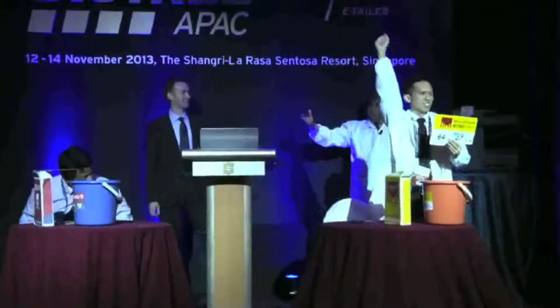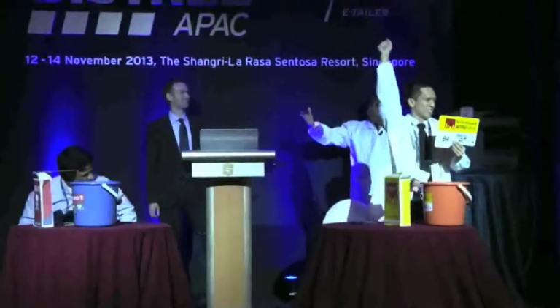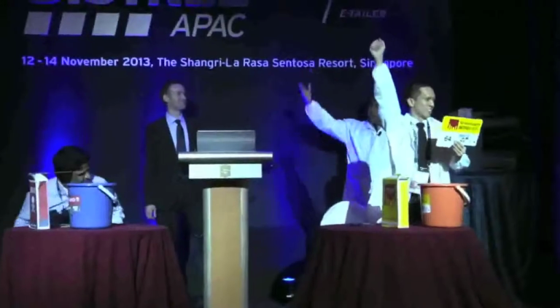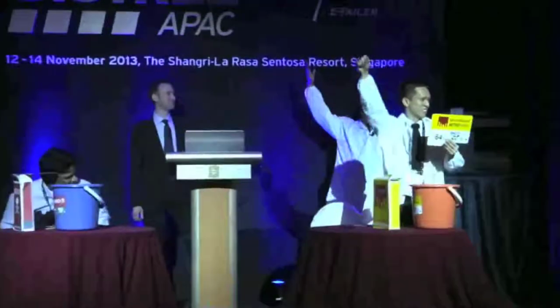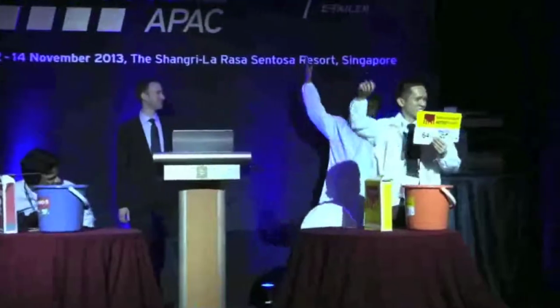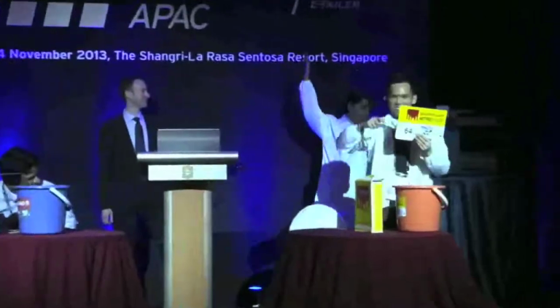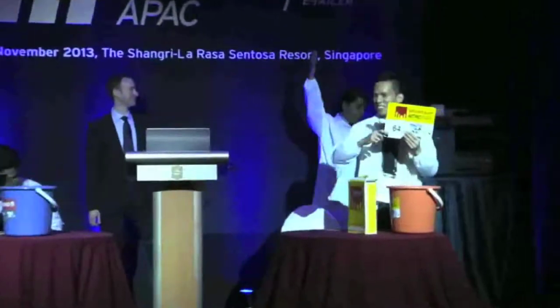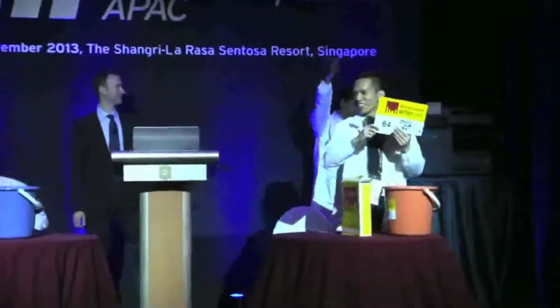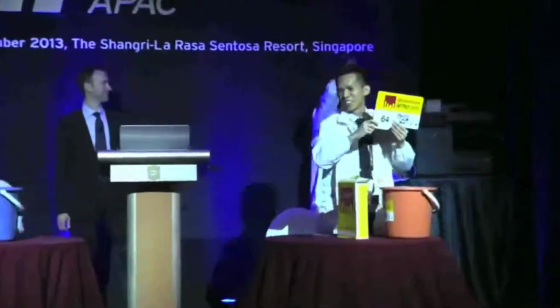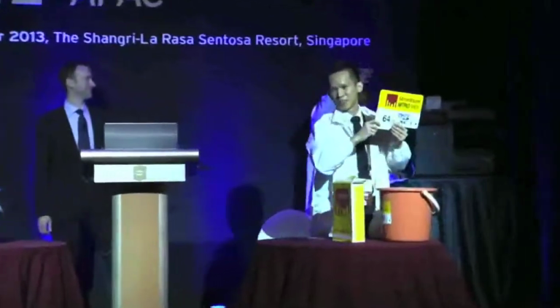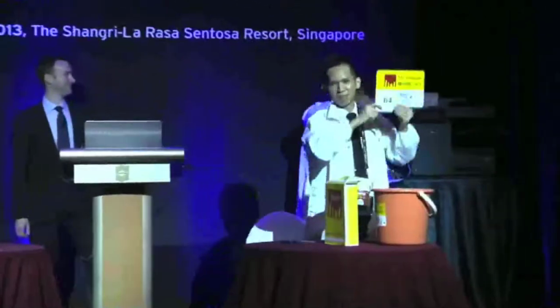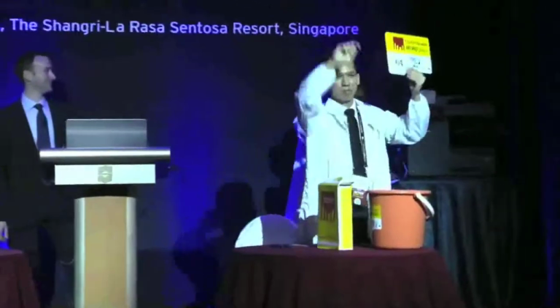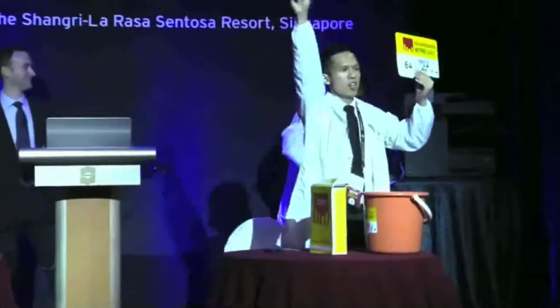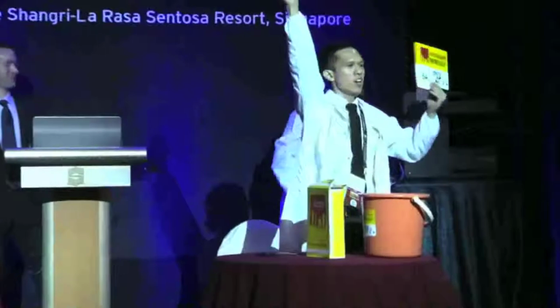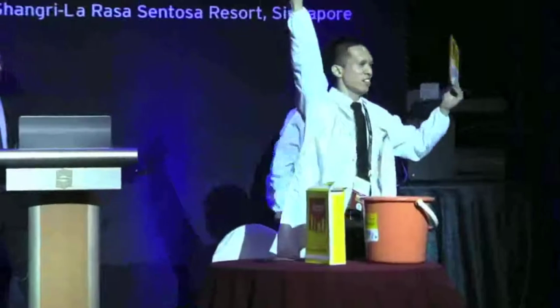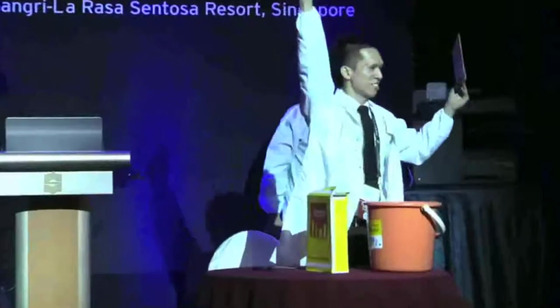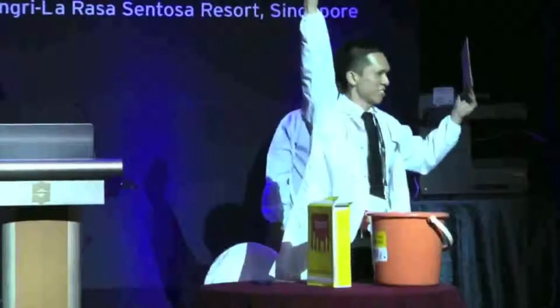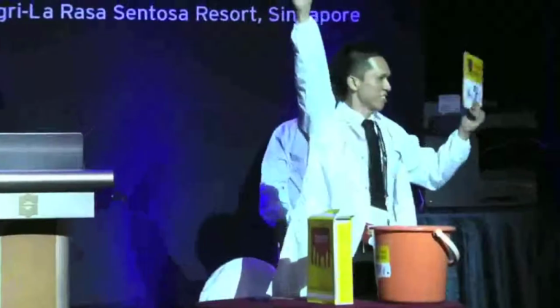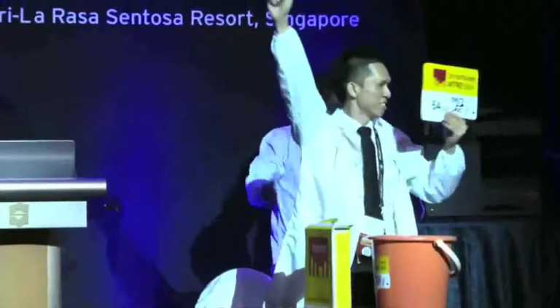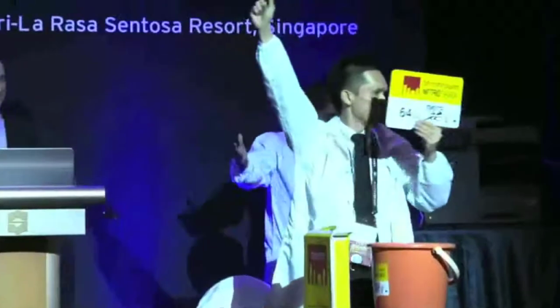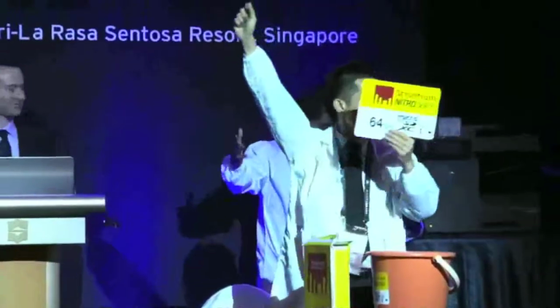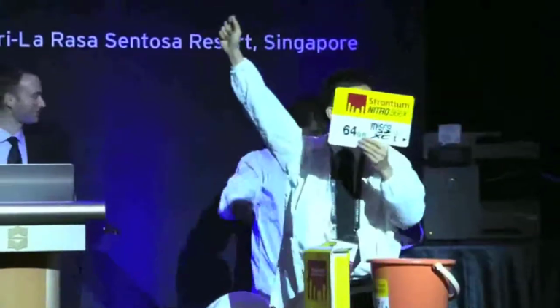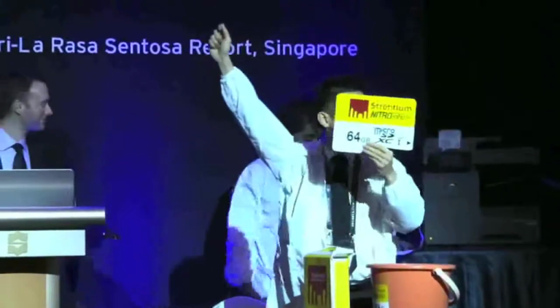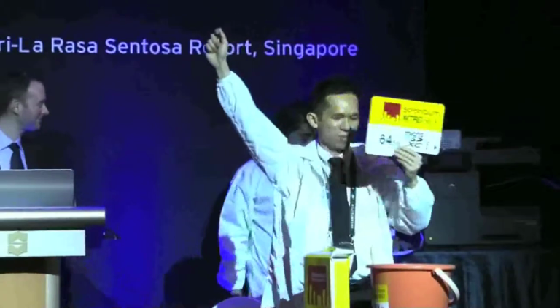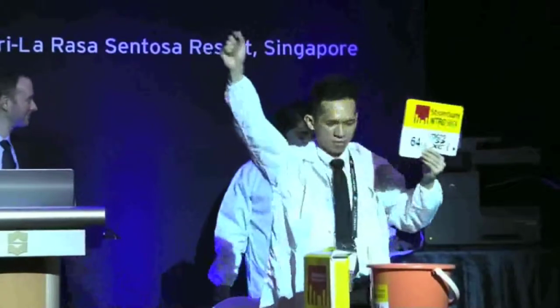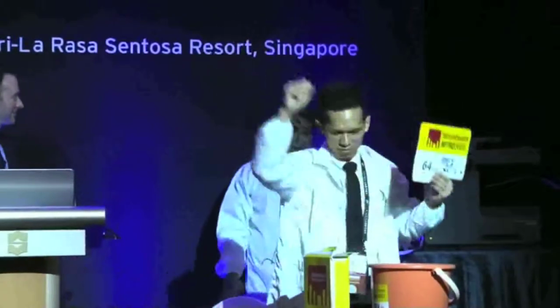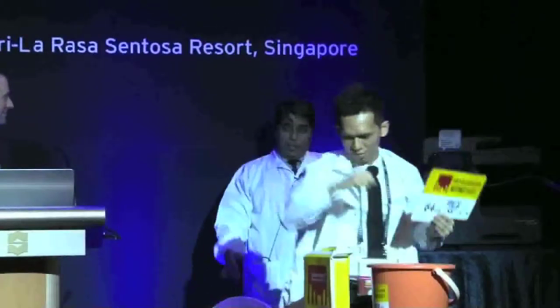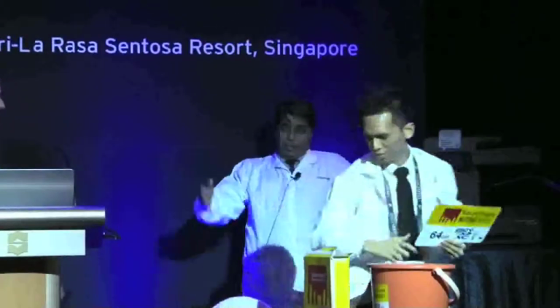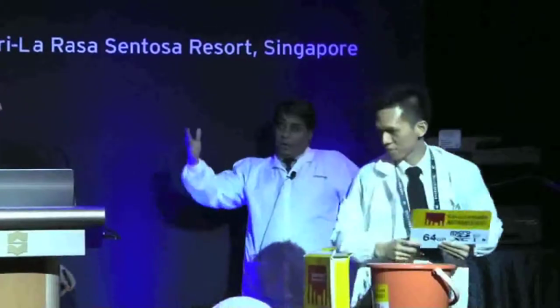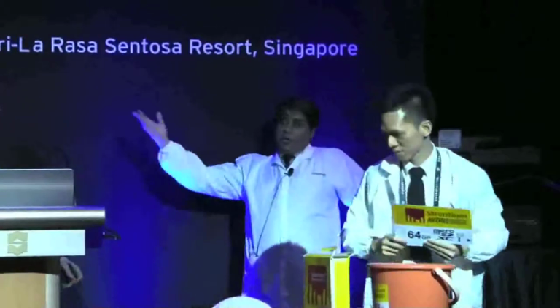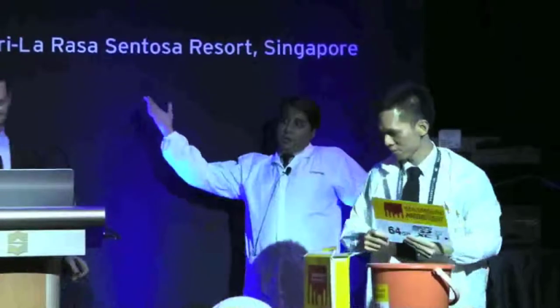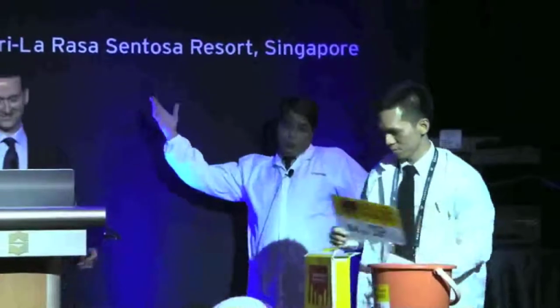Applause please for Strontium. Thank you. For more details, visit us at the Strontium booth.